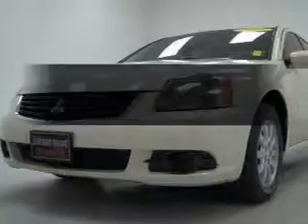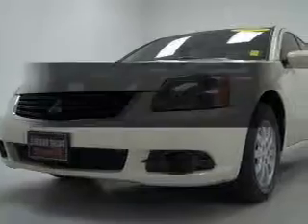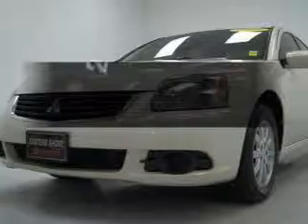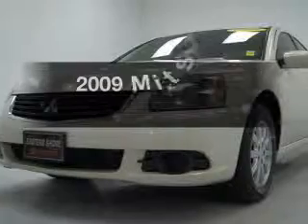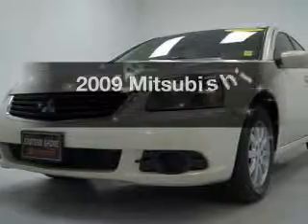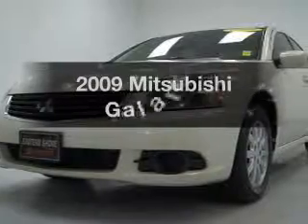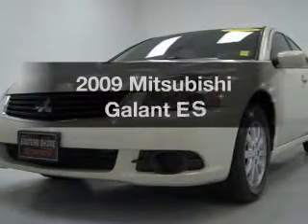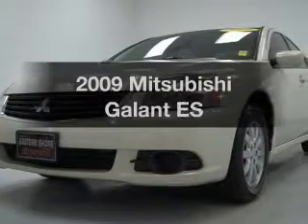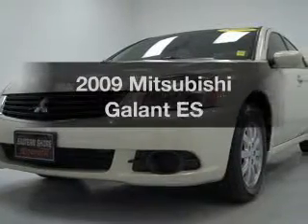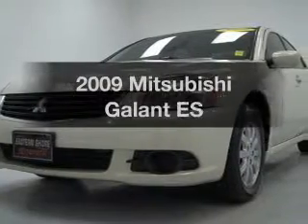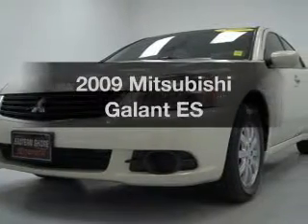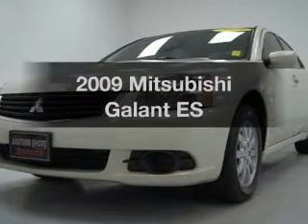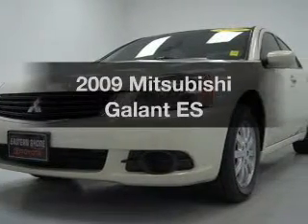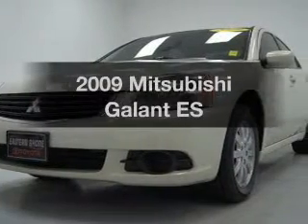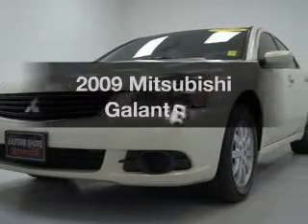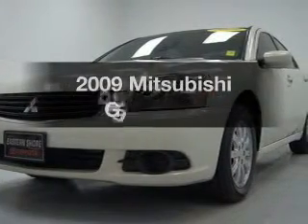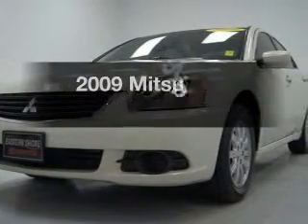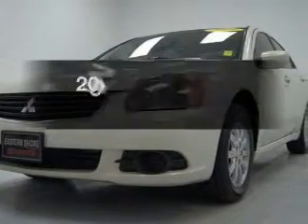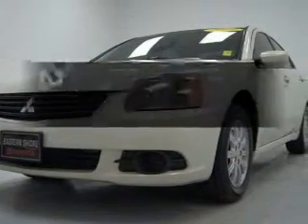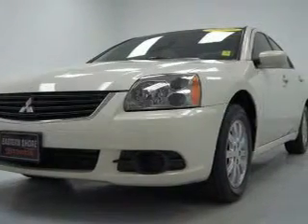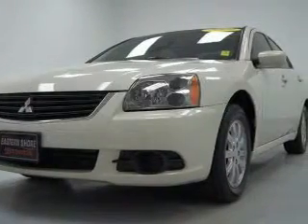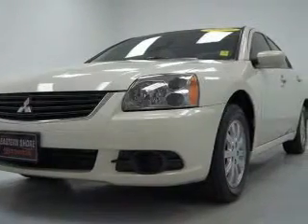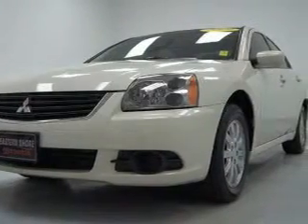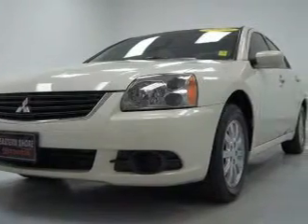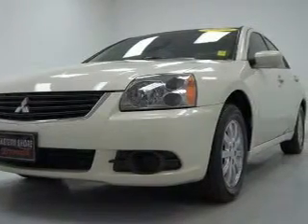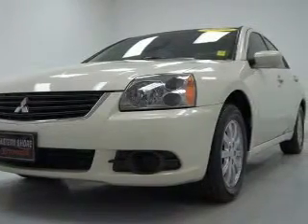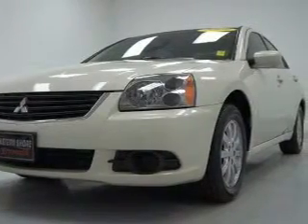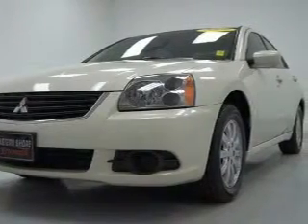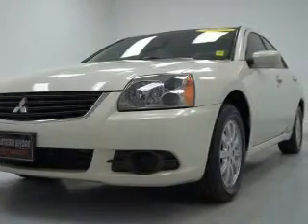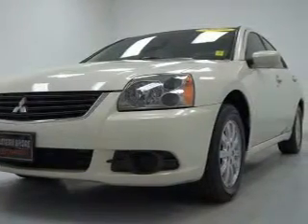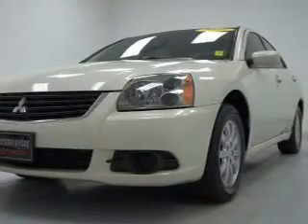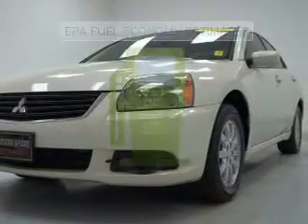Check out this 2009 Mitsubishi Galant. This is the set of wheels you've been looking for.